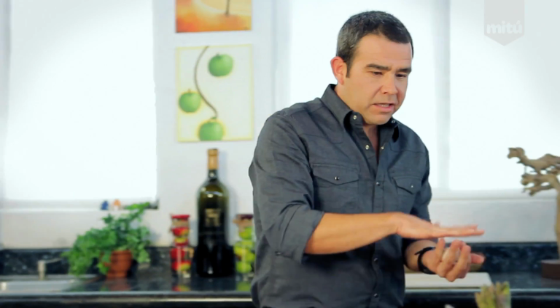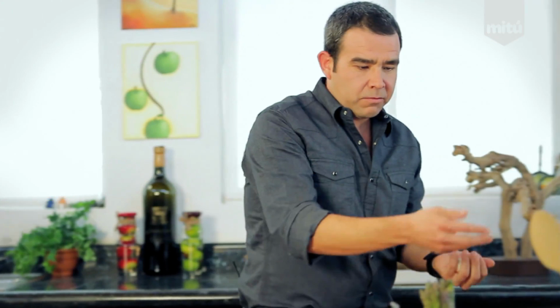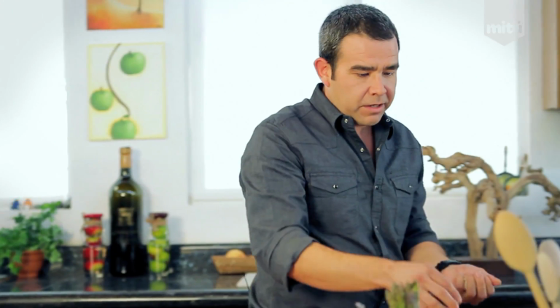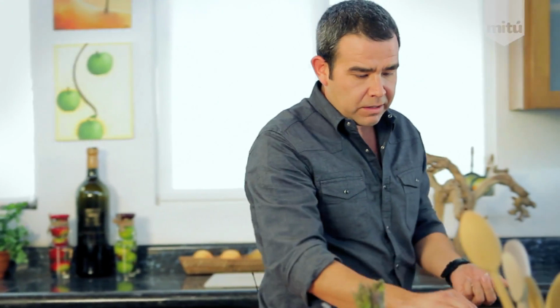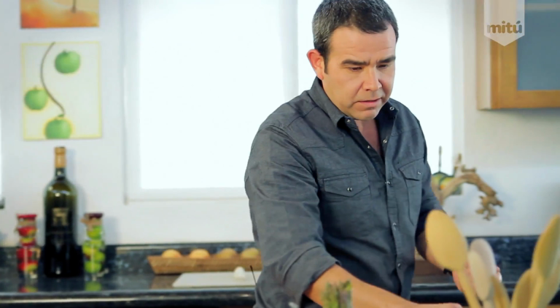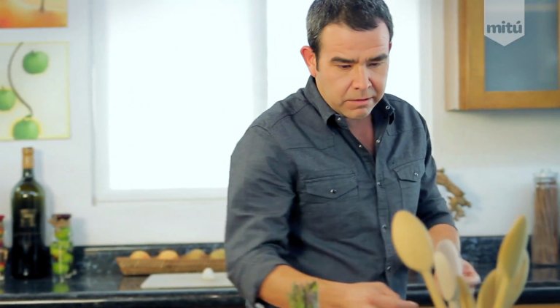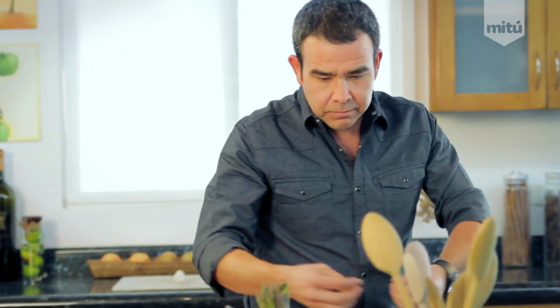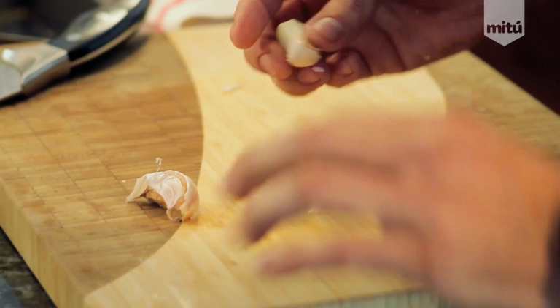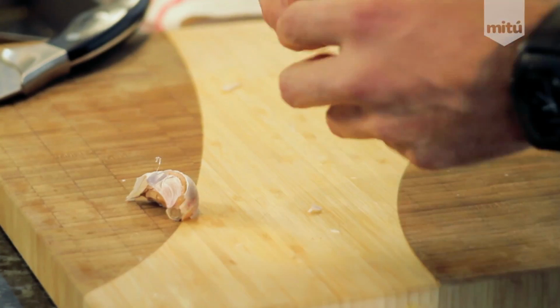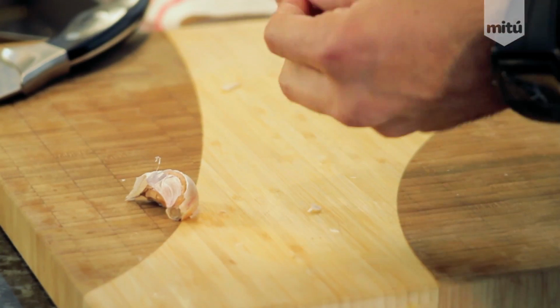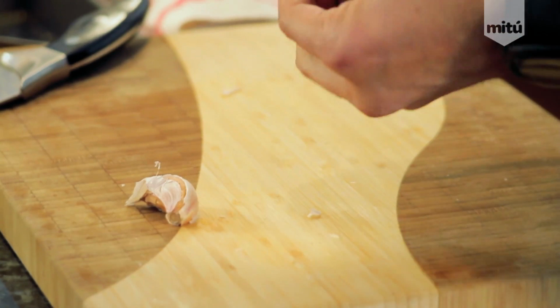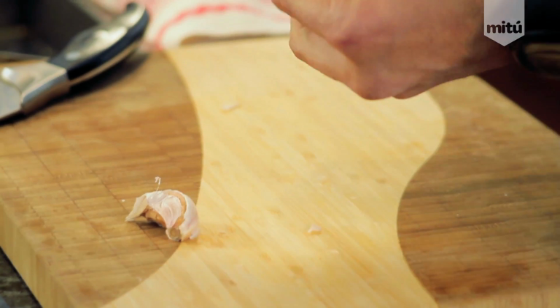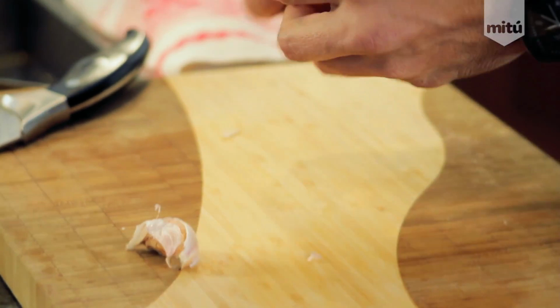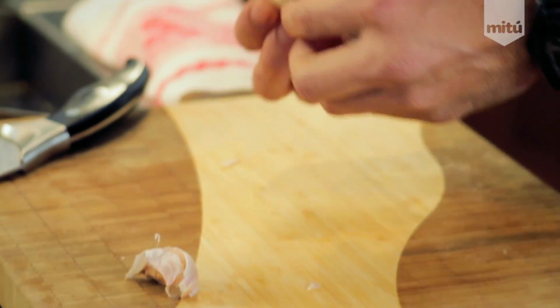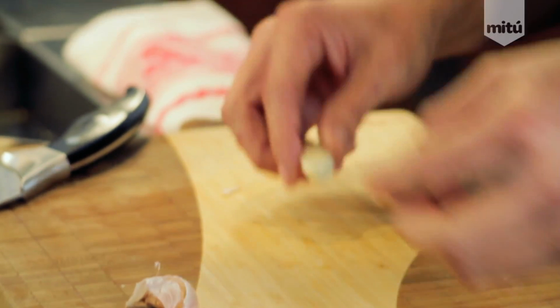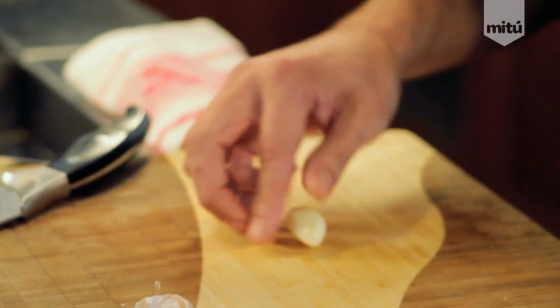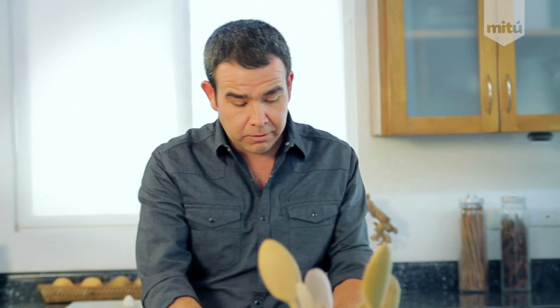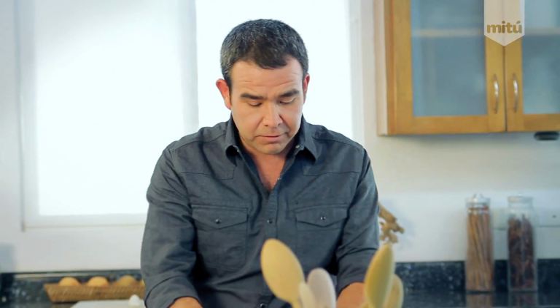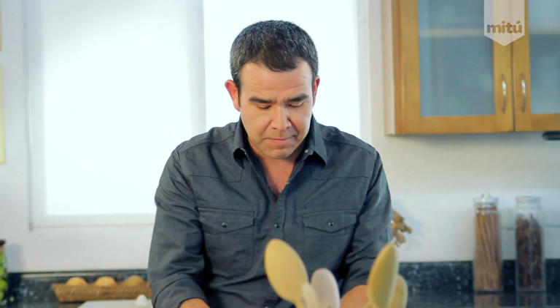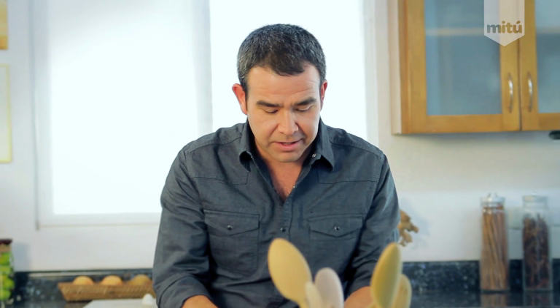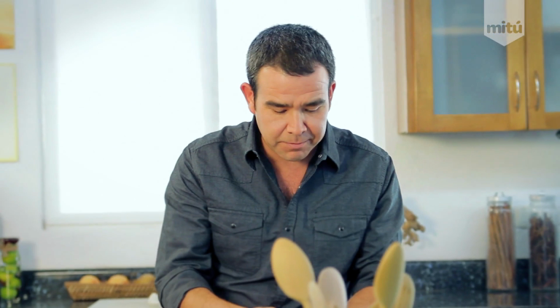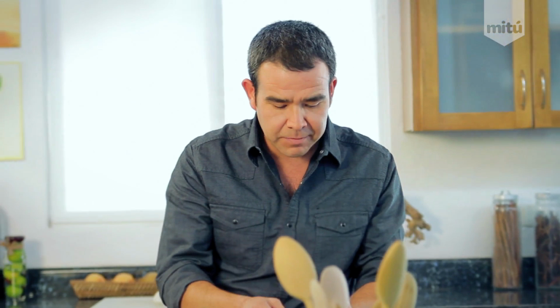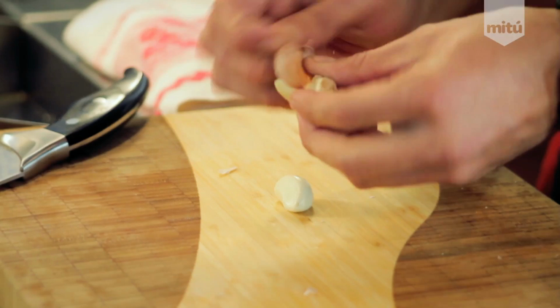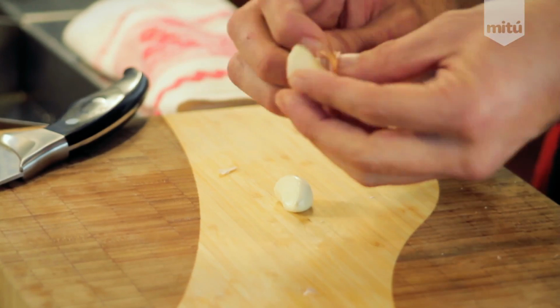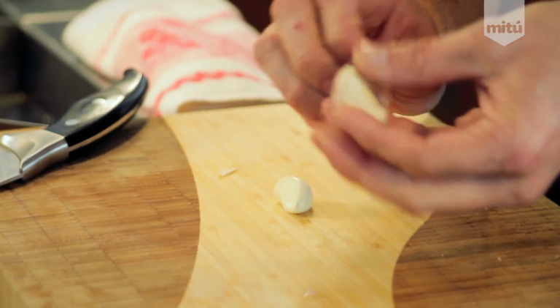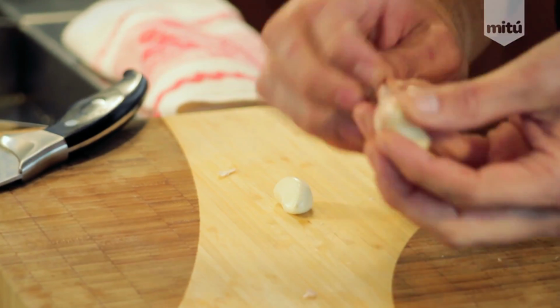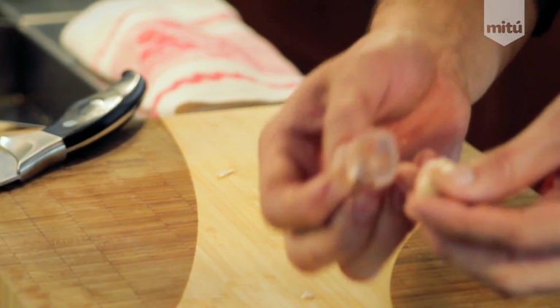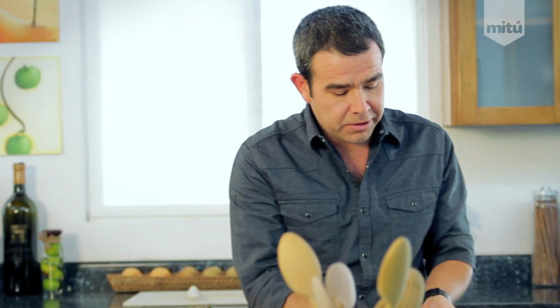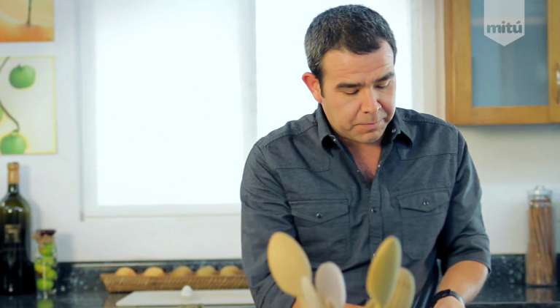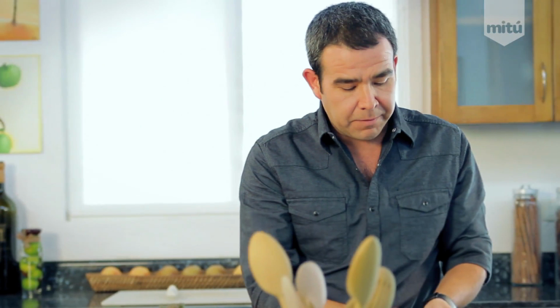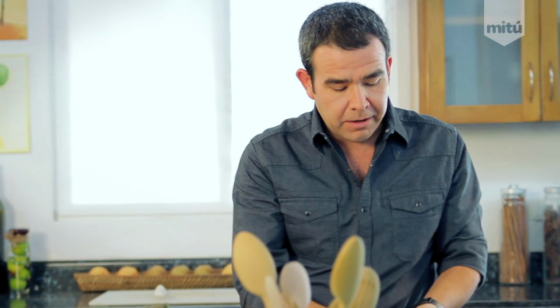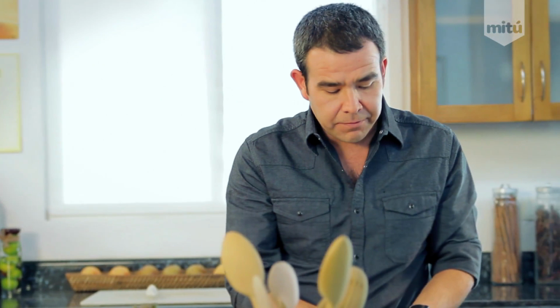I think this way is easier. You get your whole cloves, you don't smash them. And then basically just peel them off.